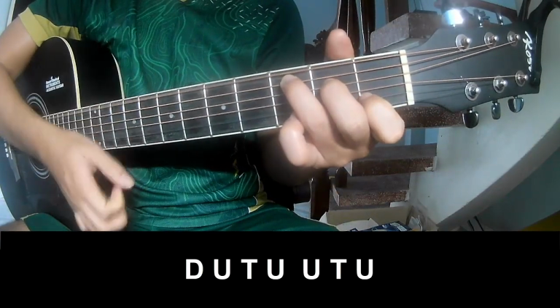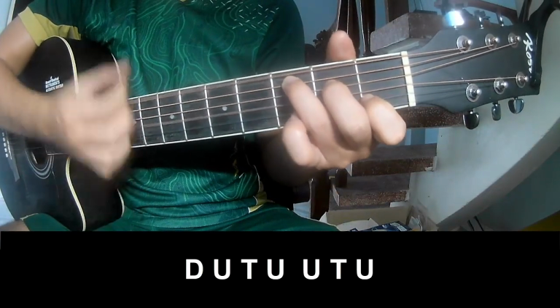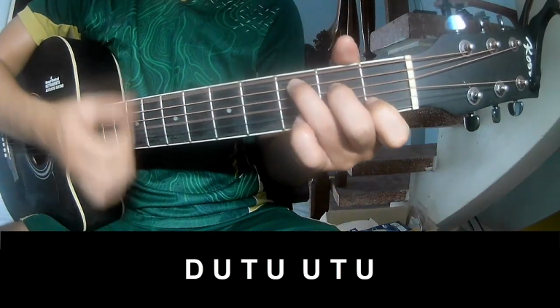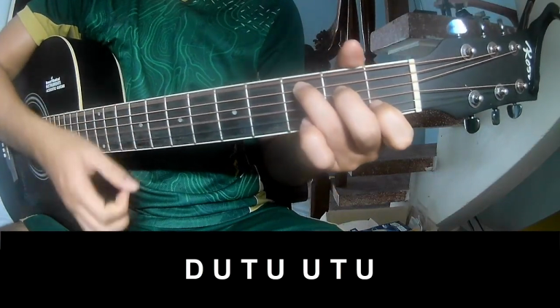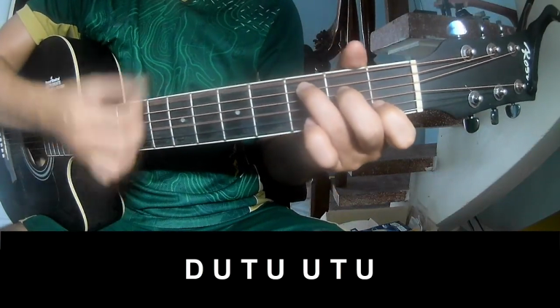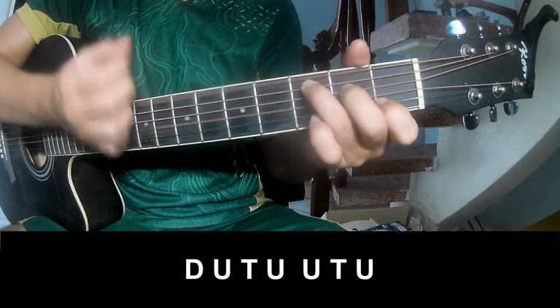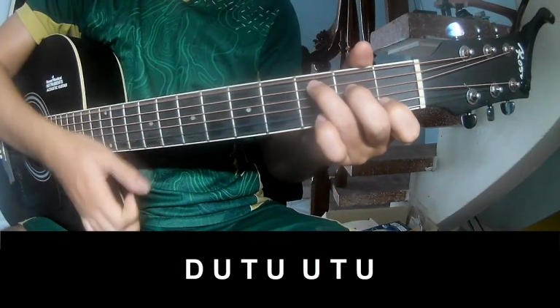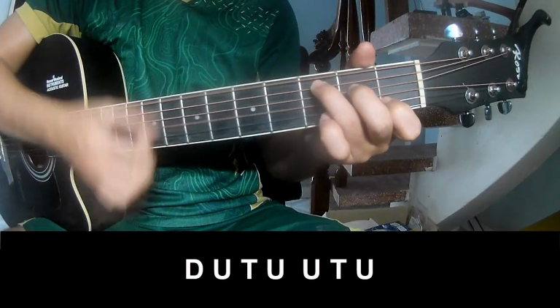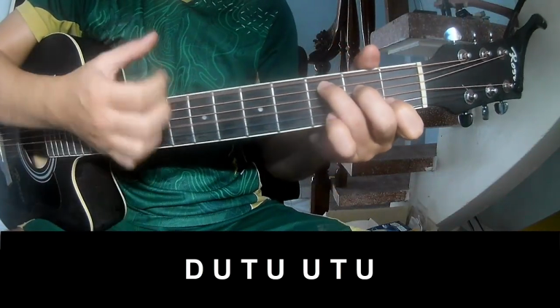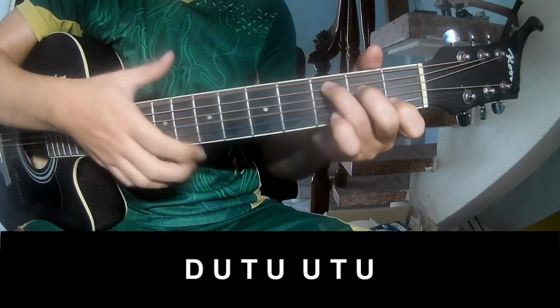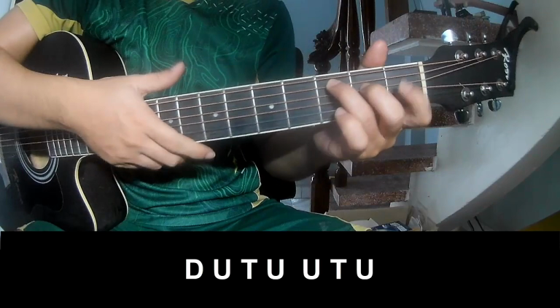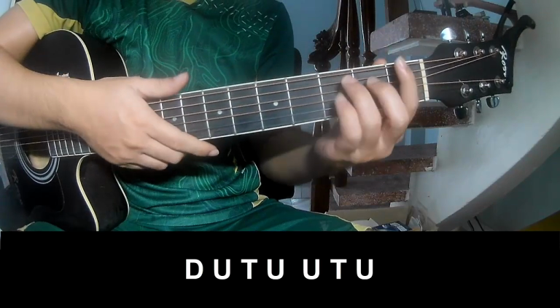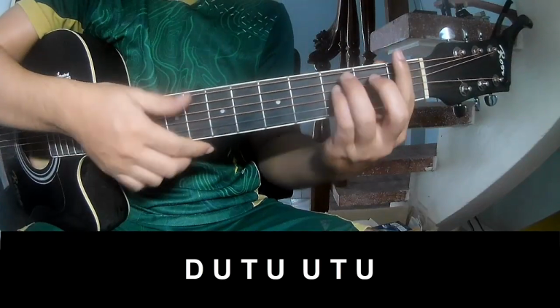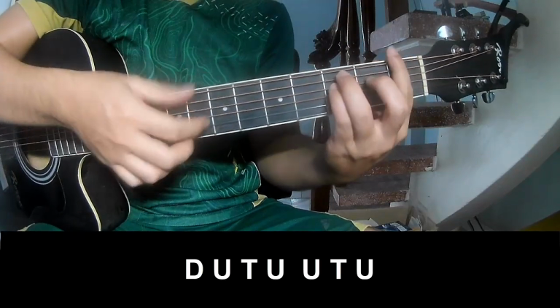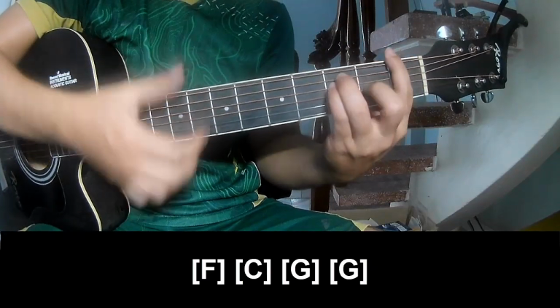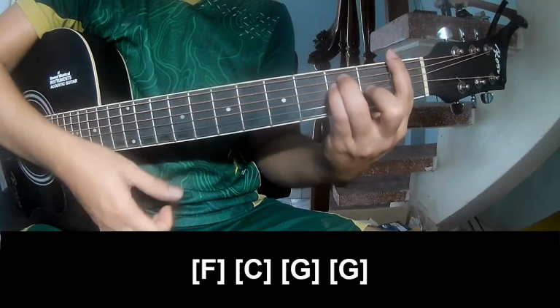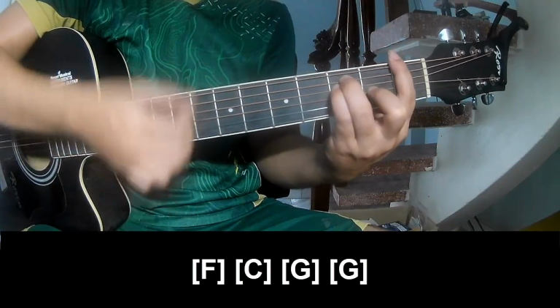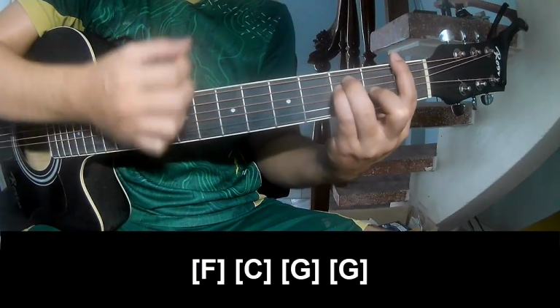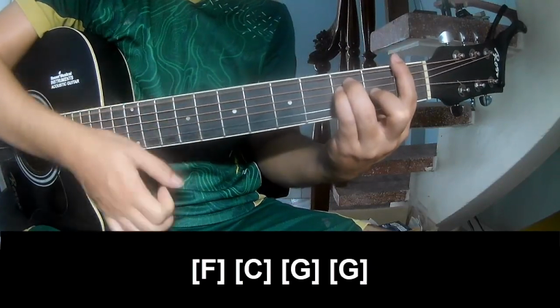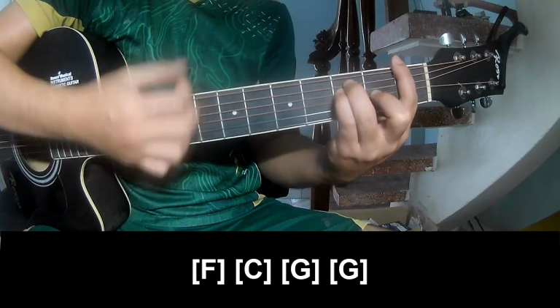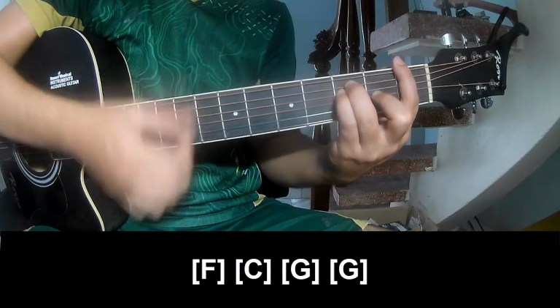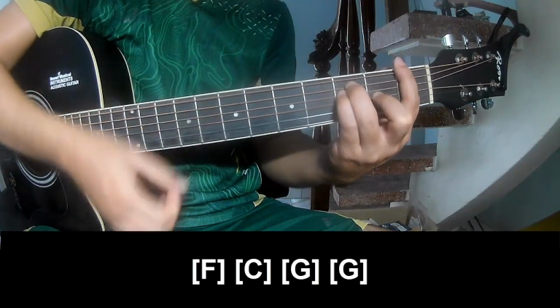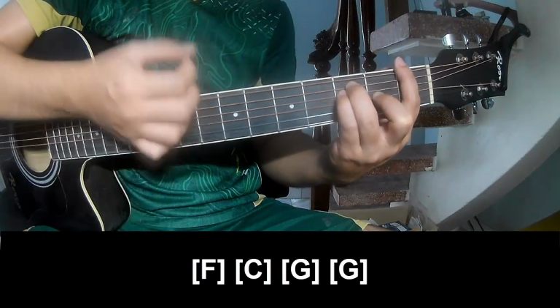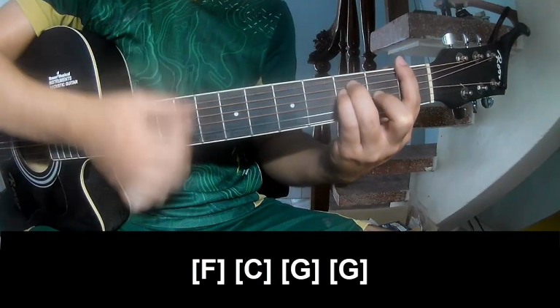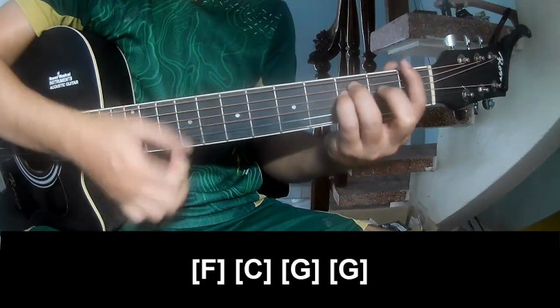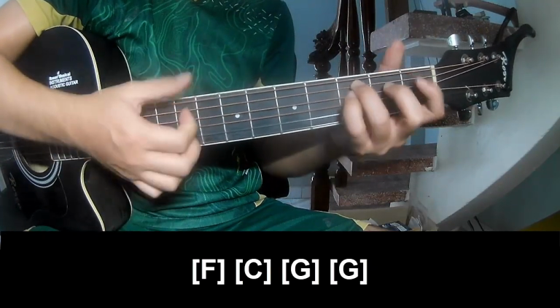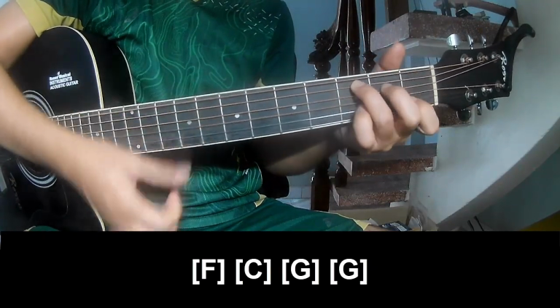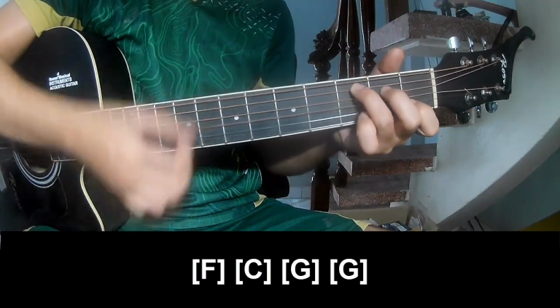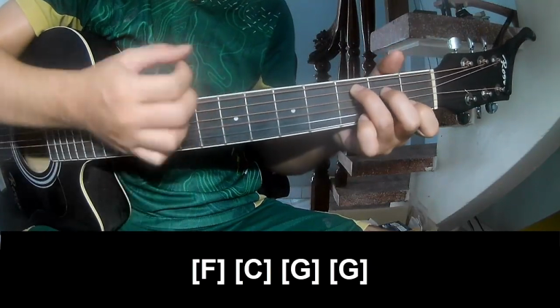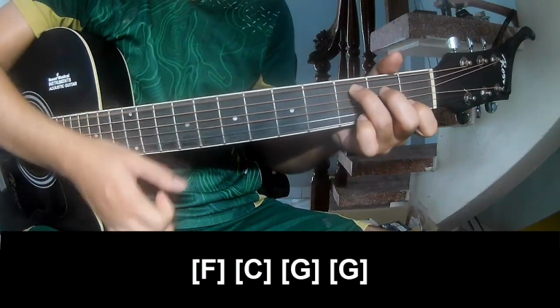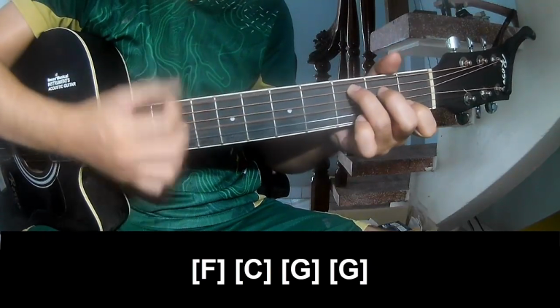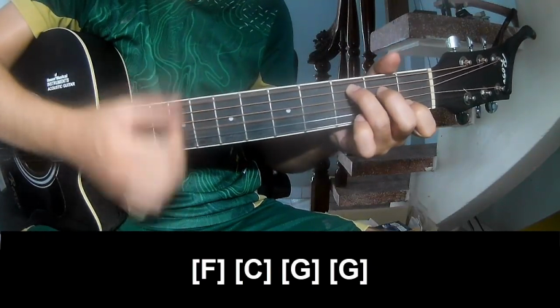Down, up, up, up, up, down, up, up, down, up, up, up, up, up, up, up.